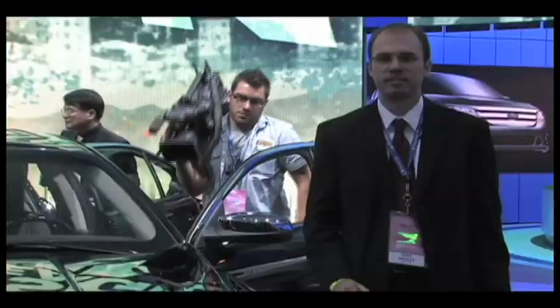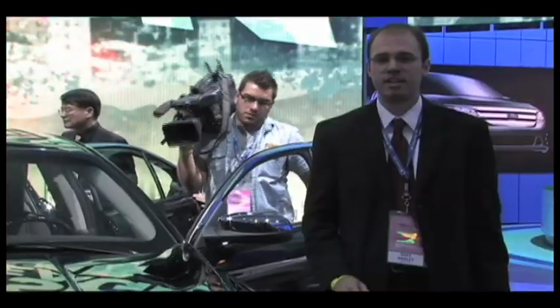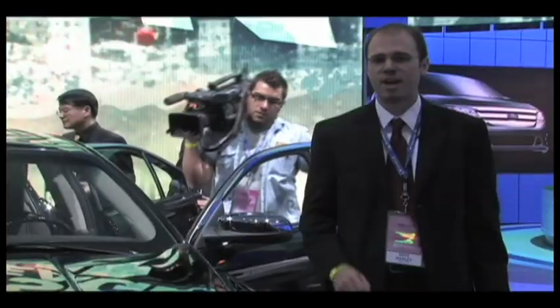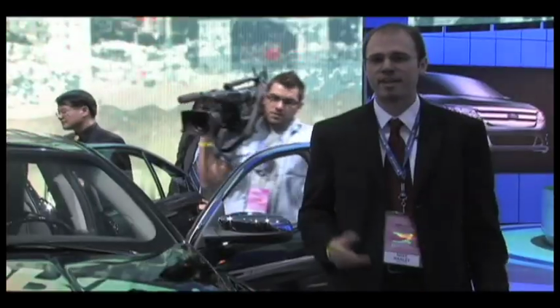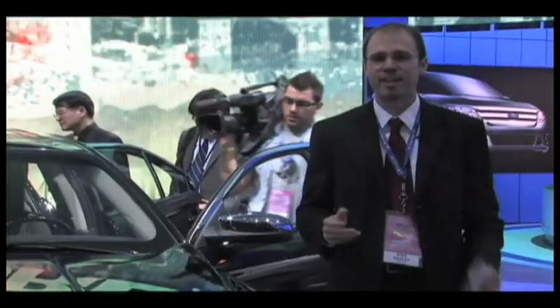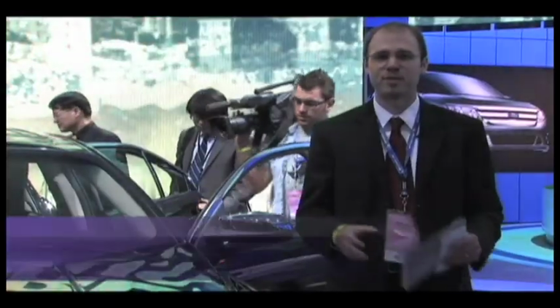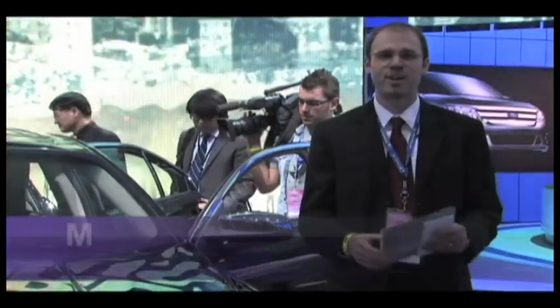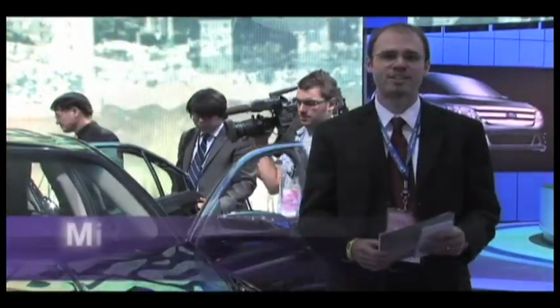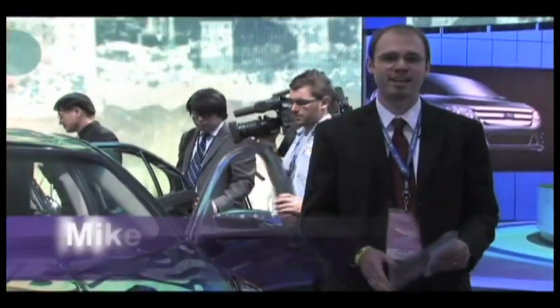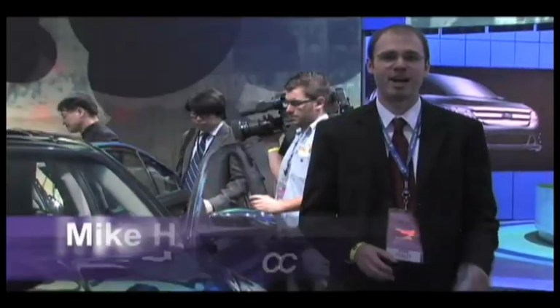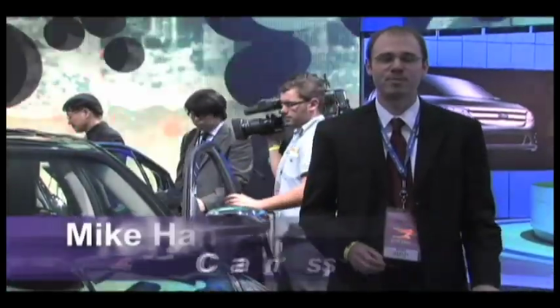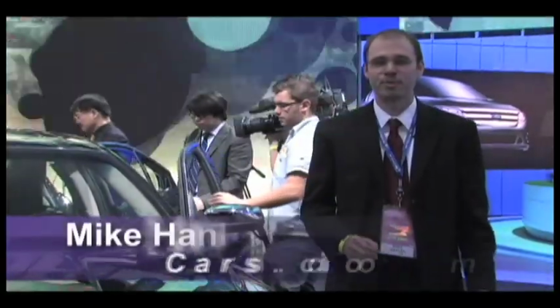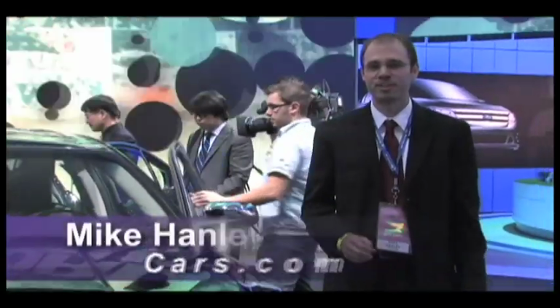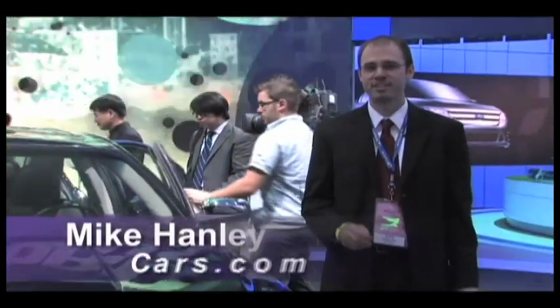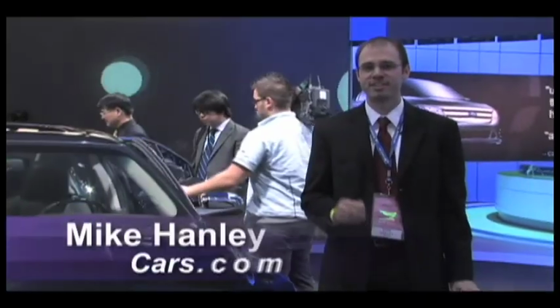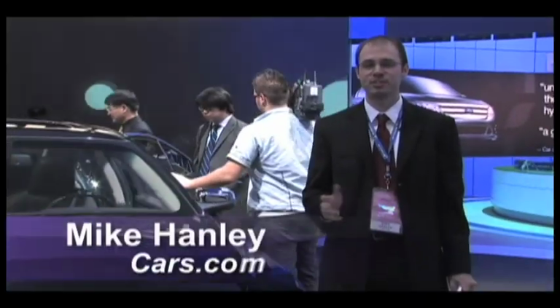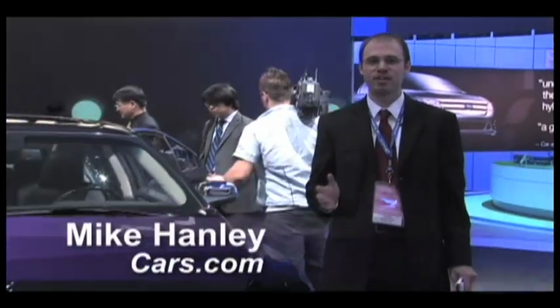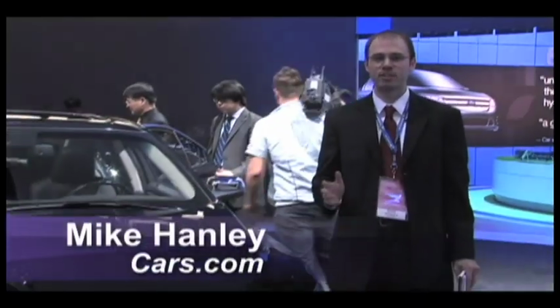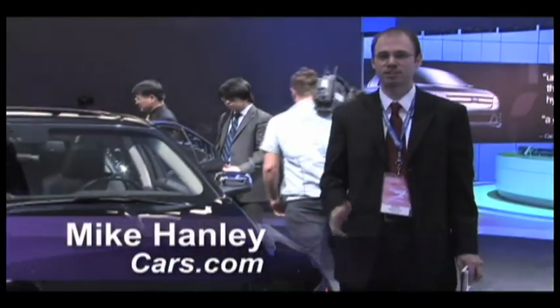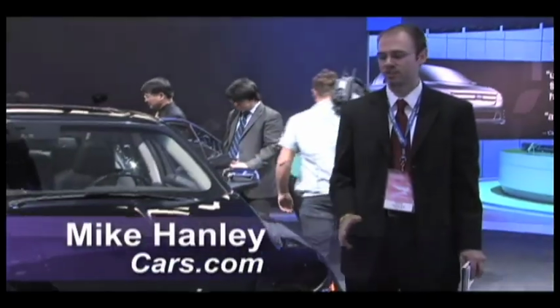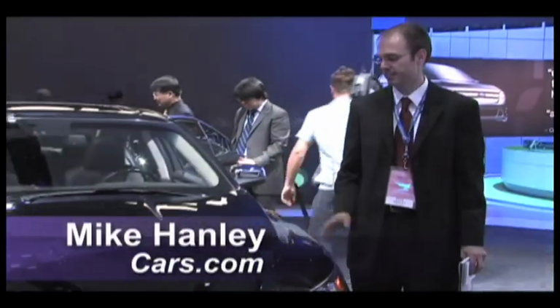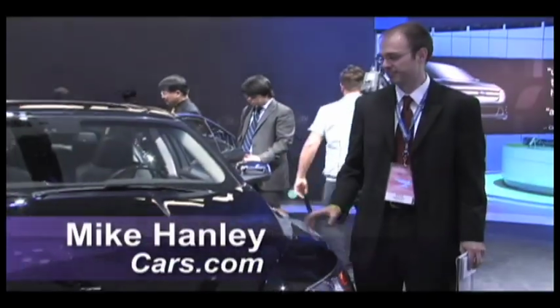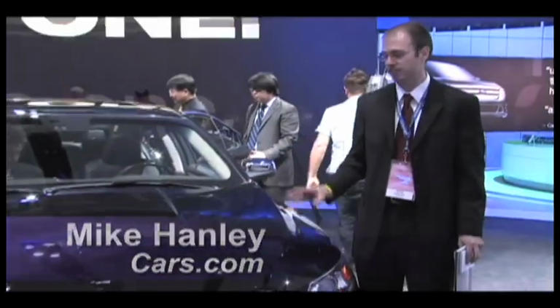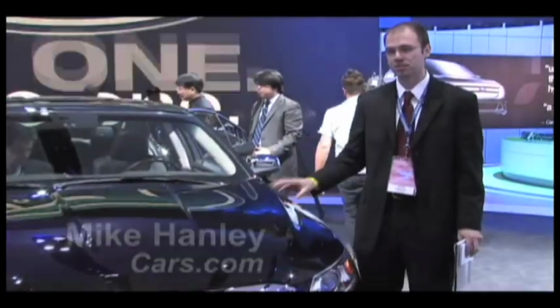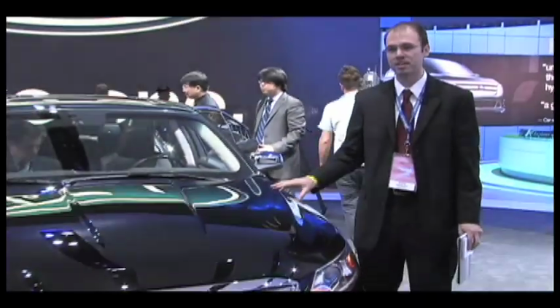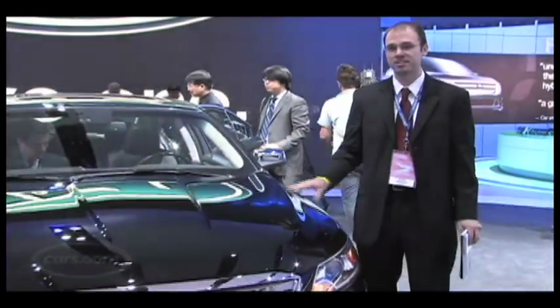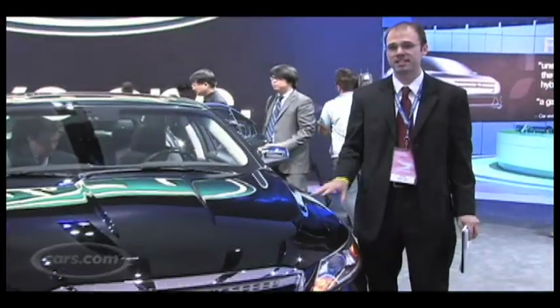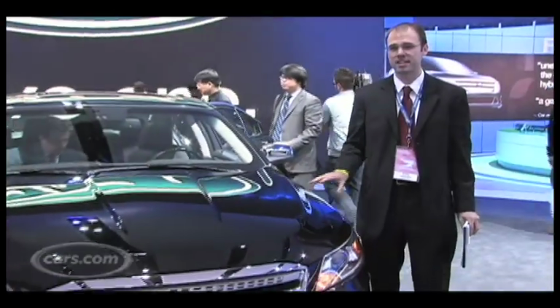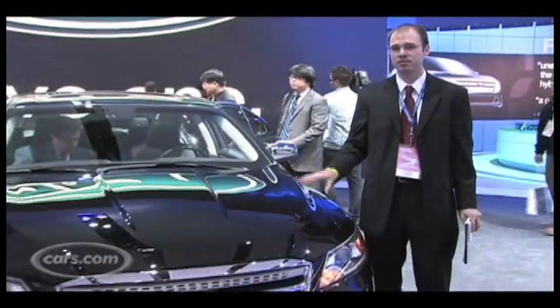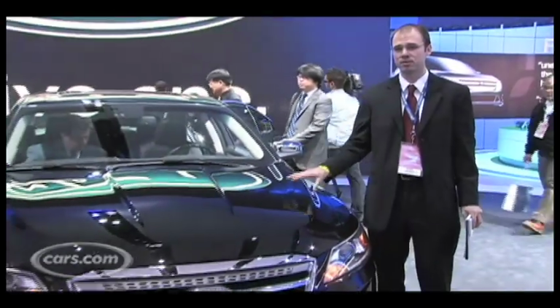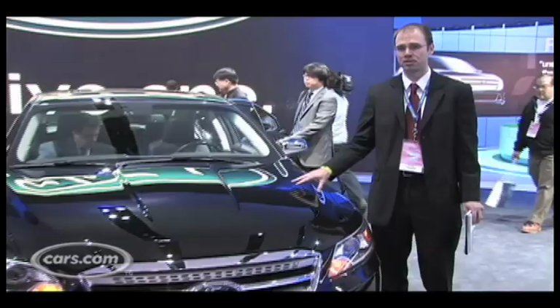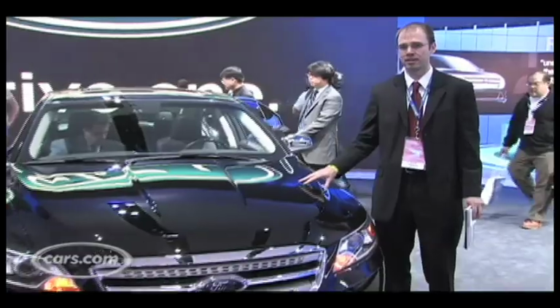Hi, I'm Mike Hanley with Cars.com, and we're here at the Detroit Auto Show, and this is the 2010 Ford Taurus.